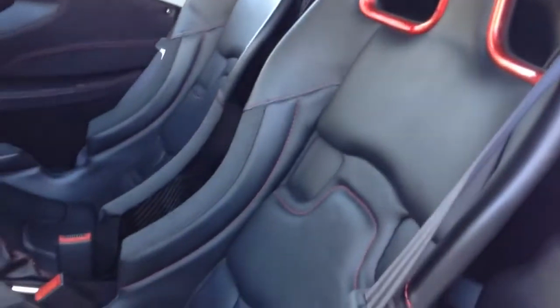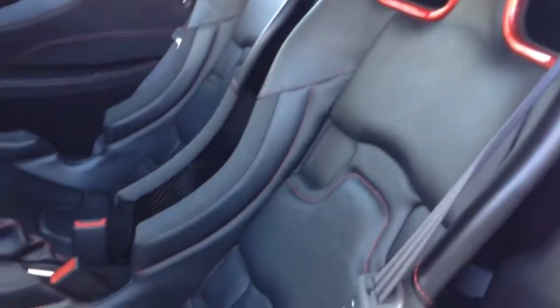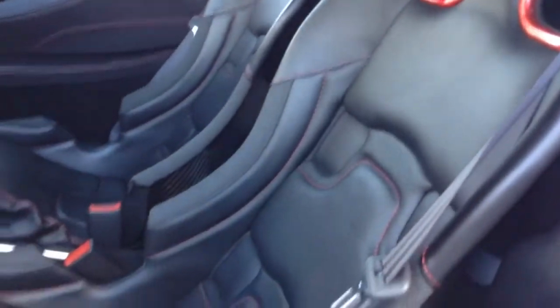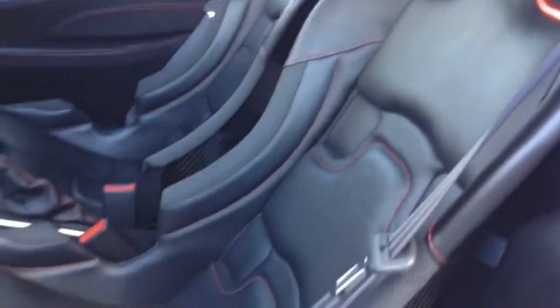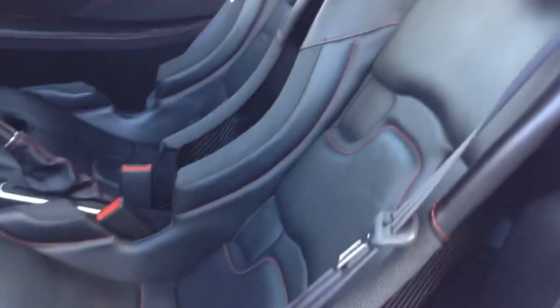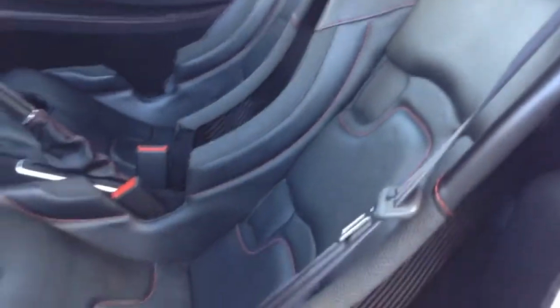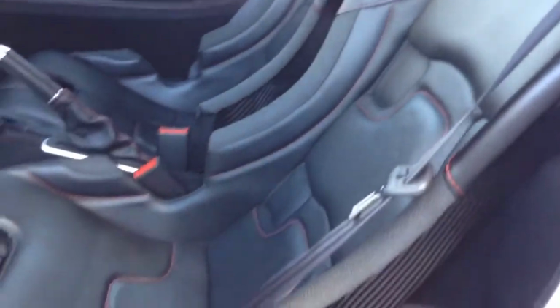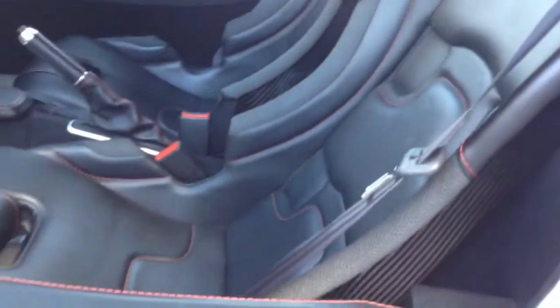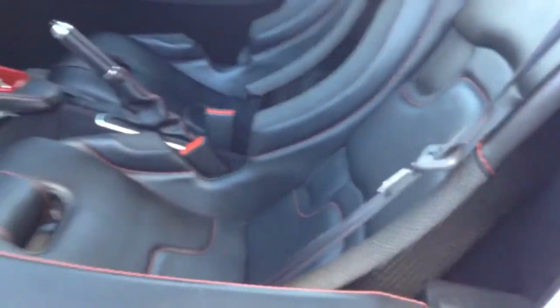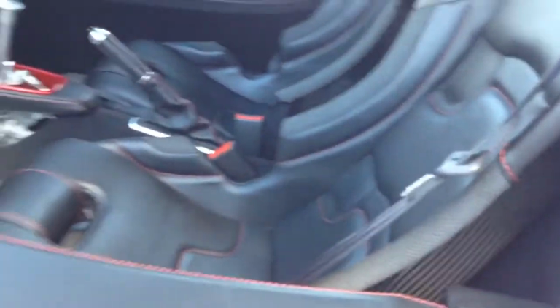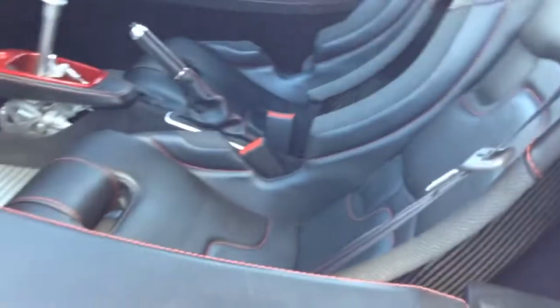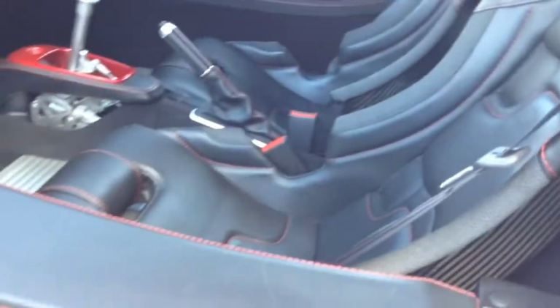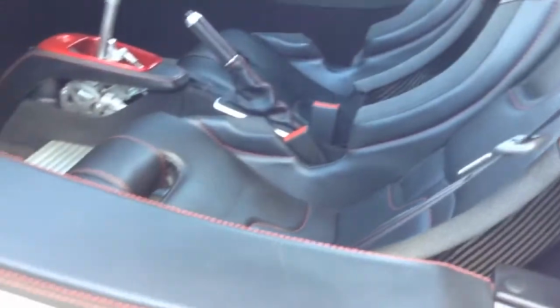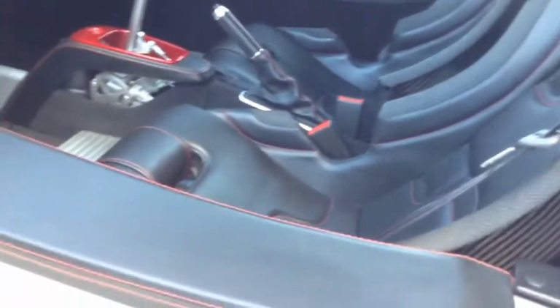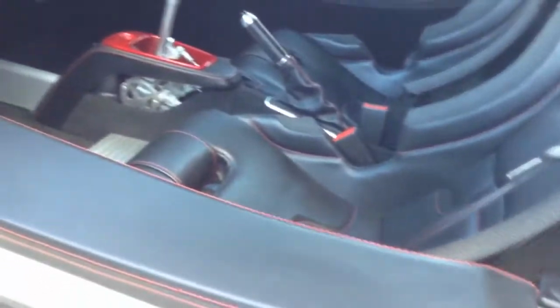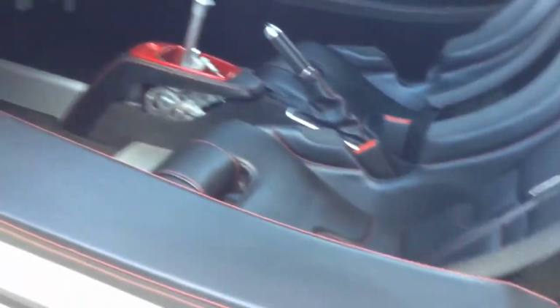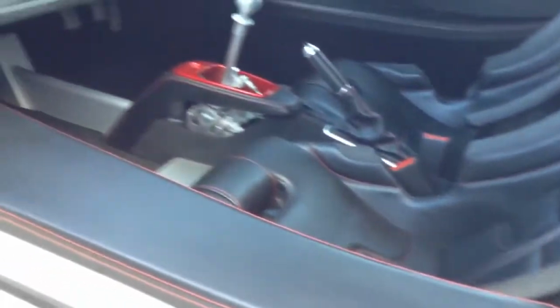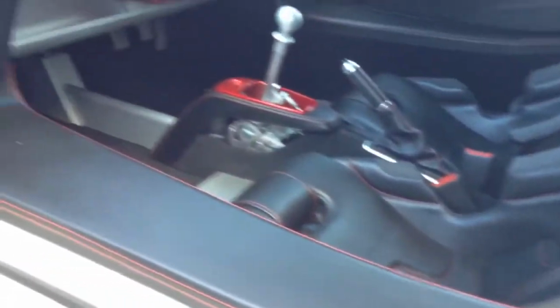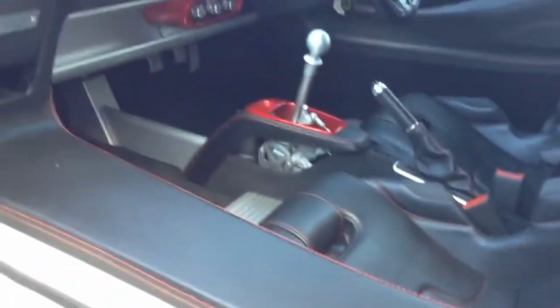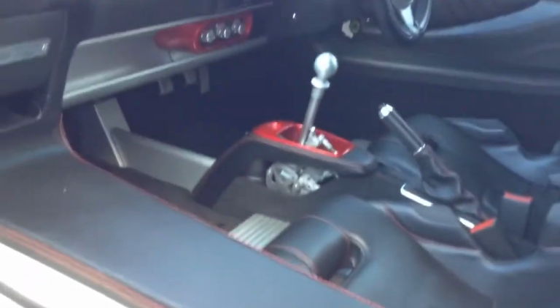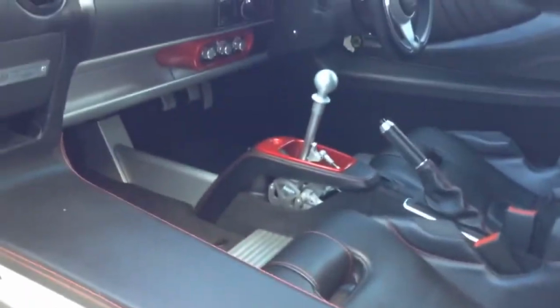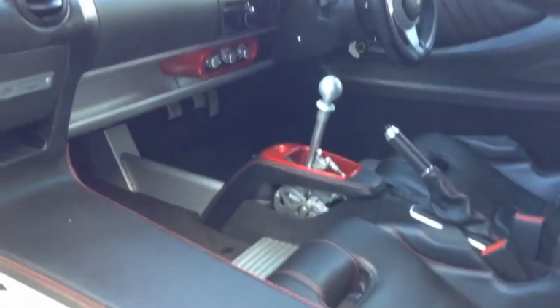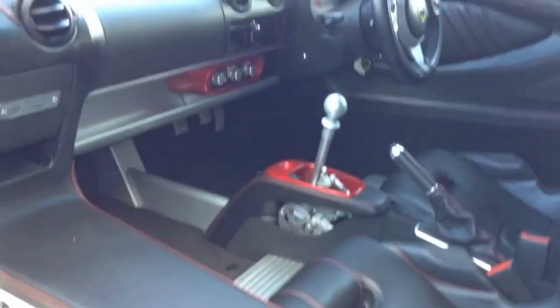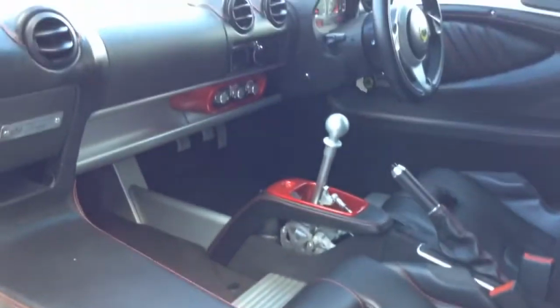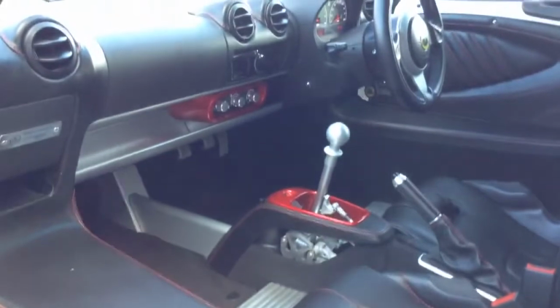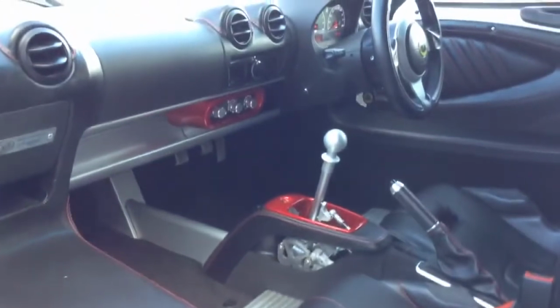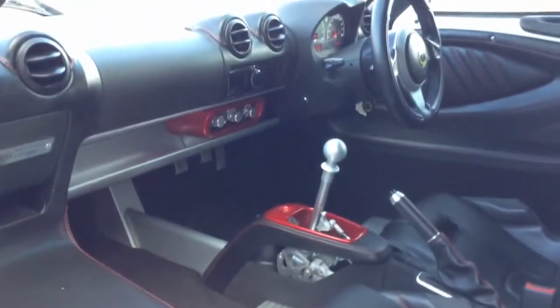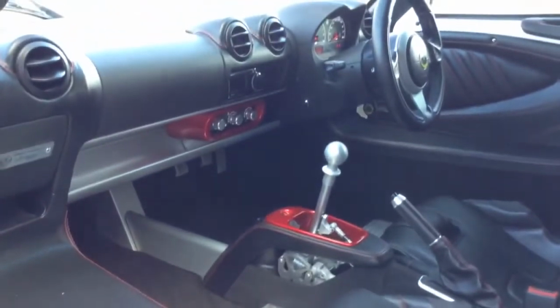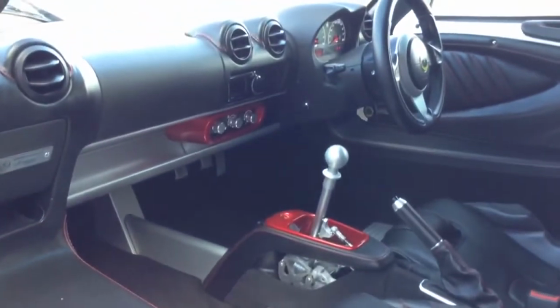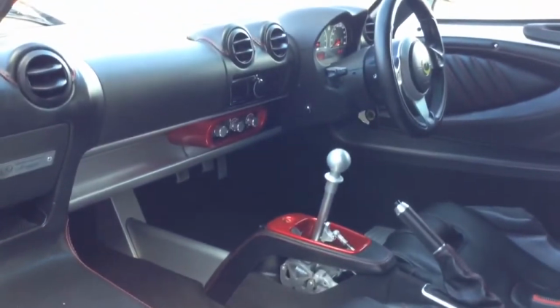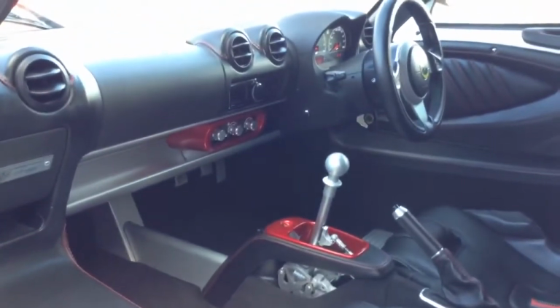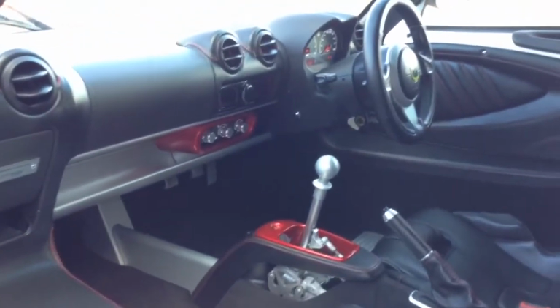Red stitch detail on the interior and red accent packs.